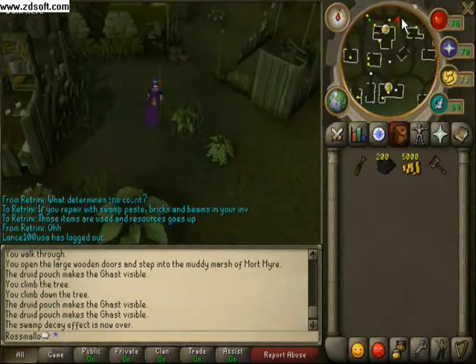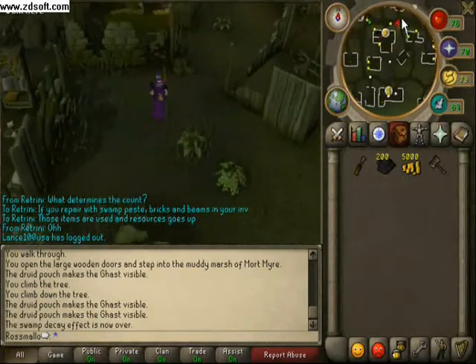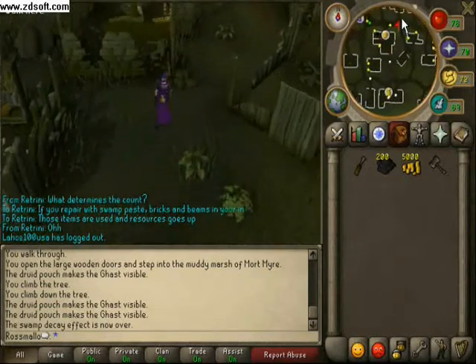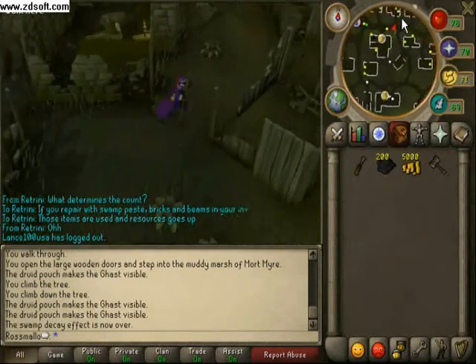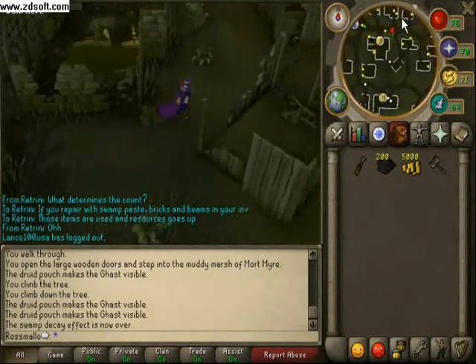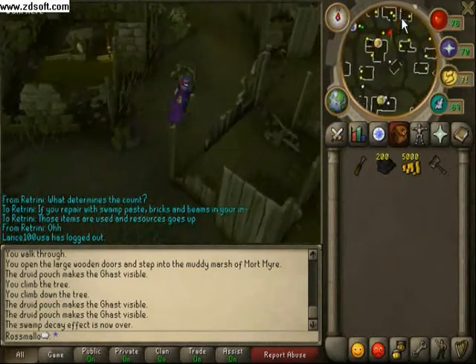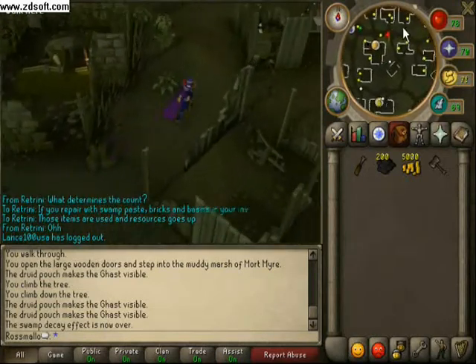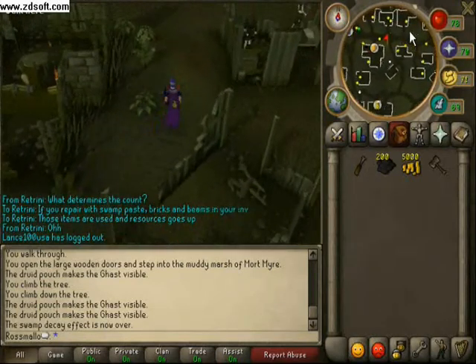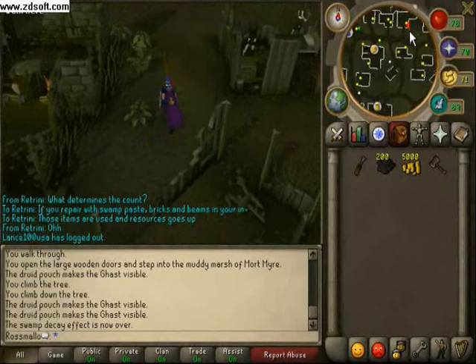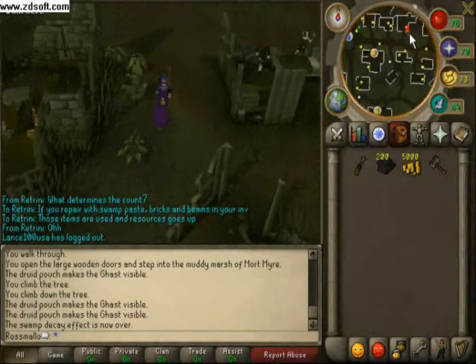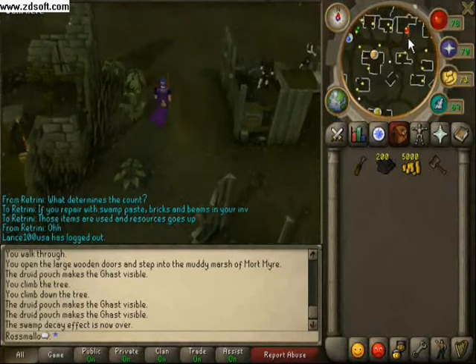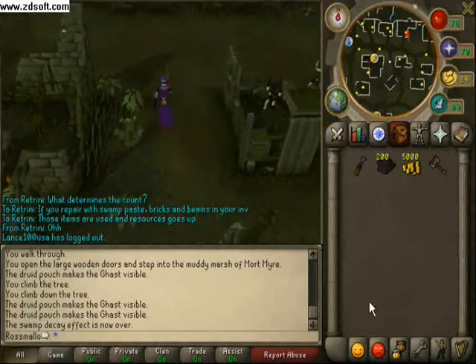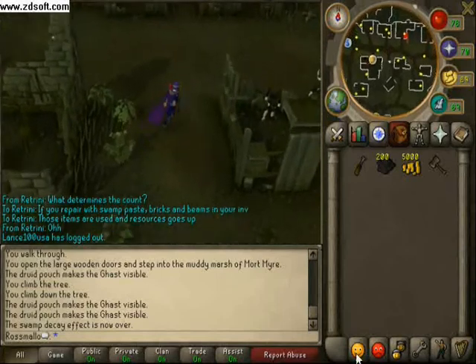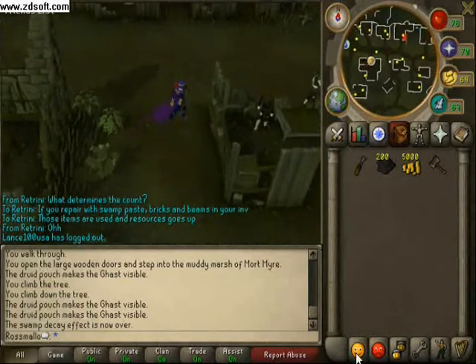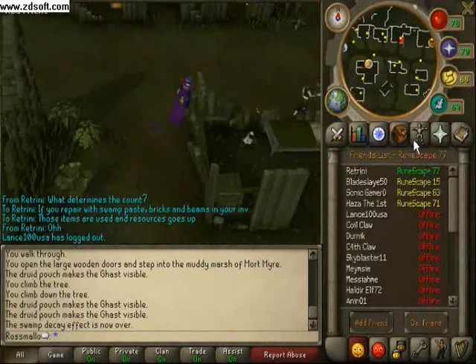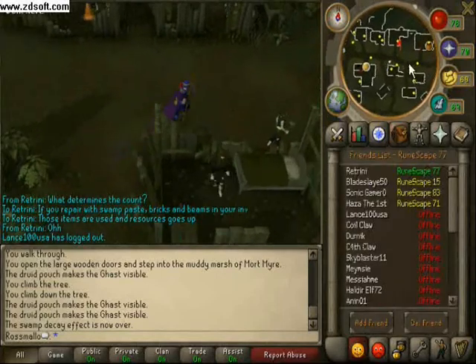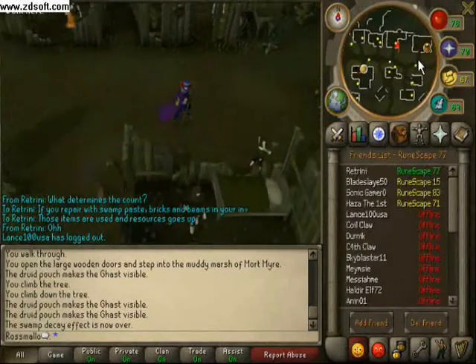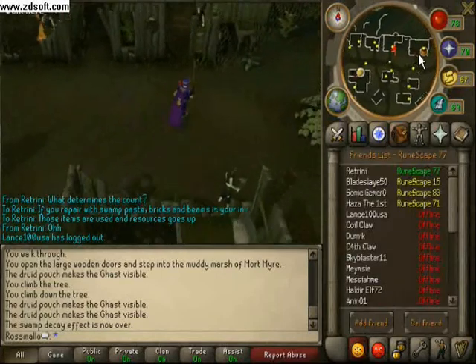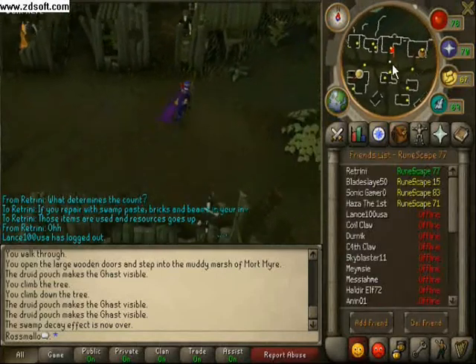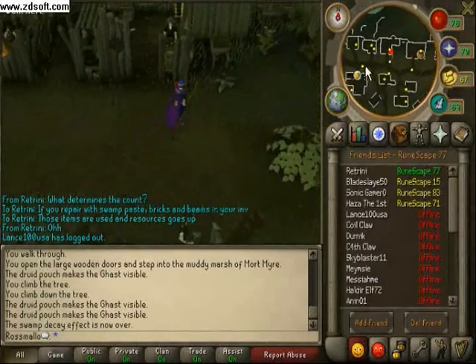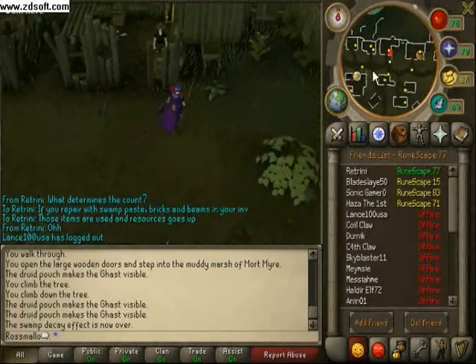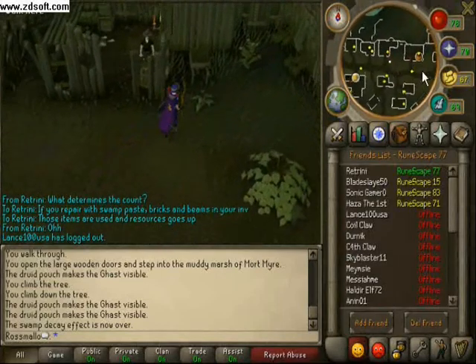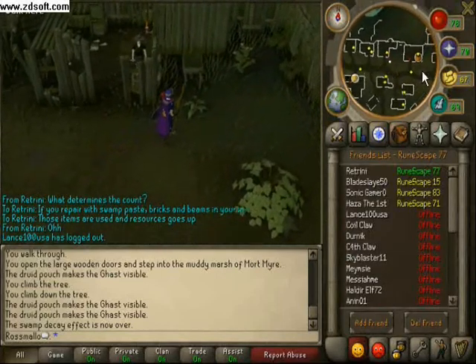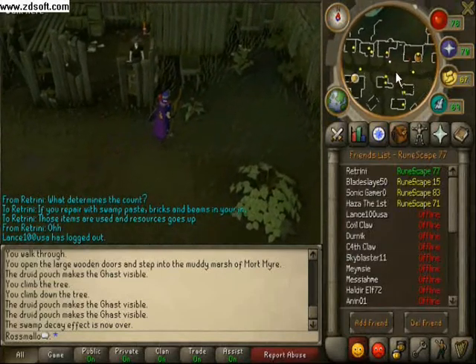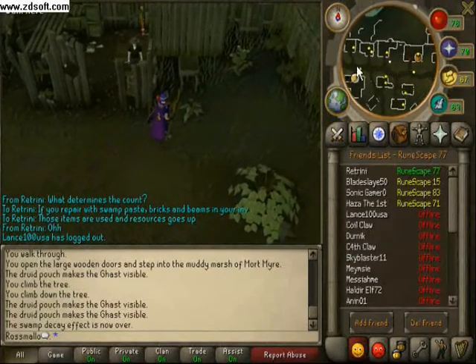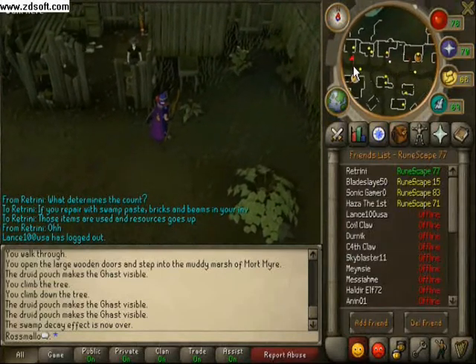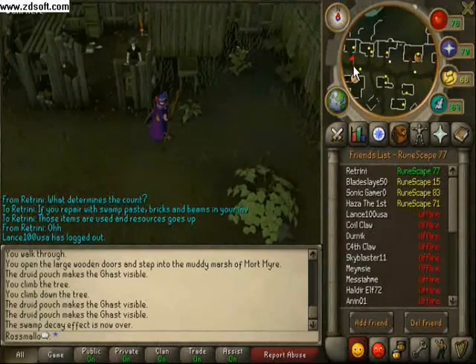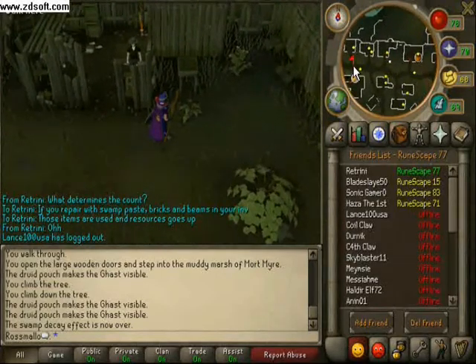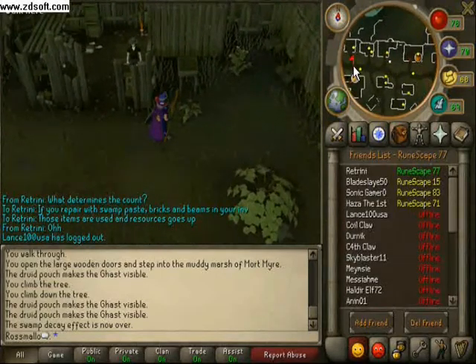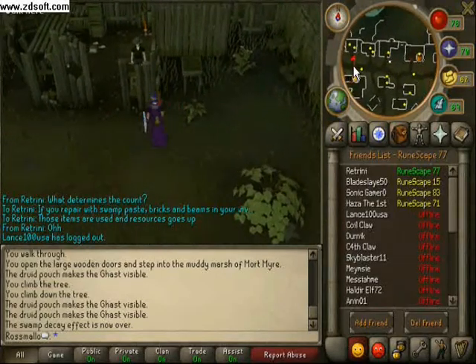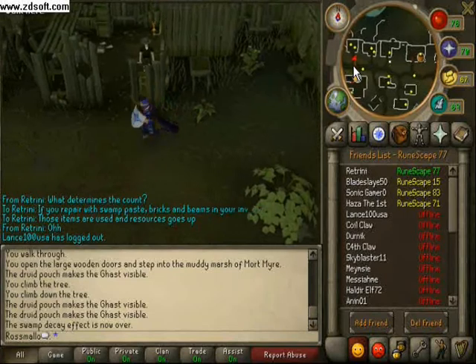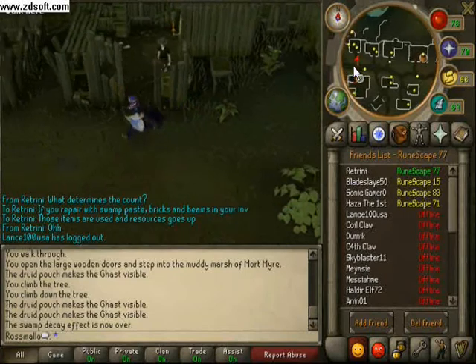Burgh de Rott is obviously the closest bank, so I headed there — though I walked the wrong way at first.